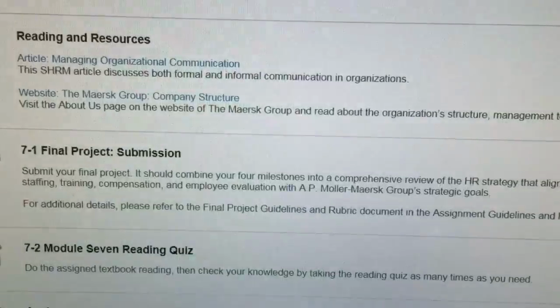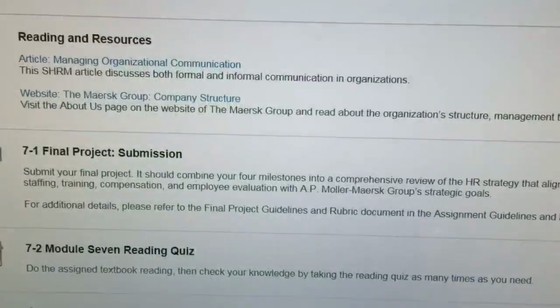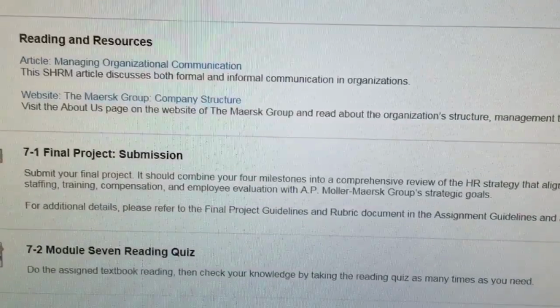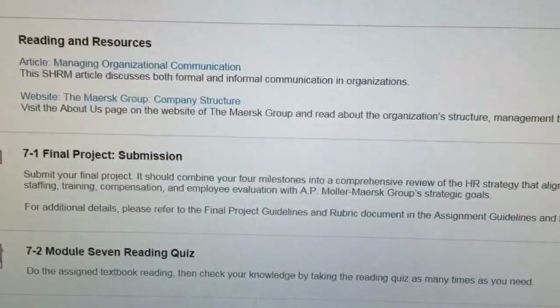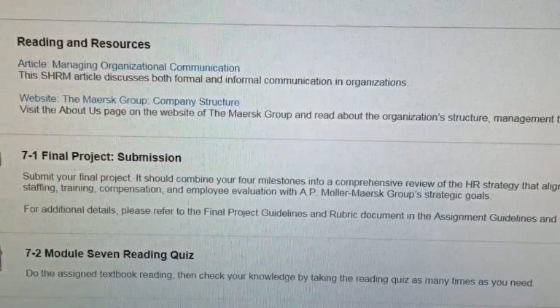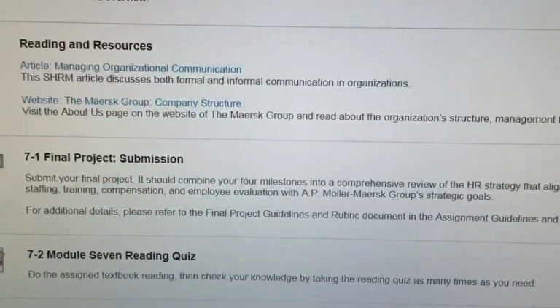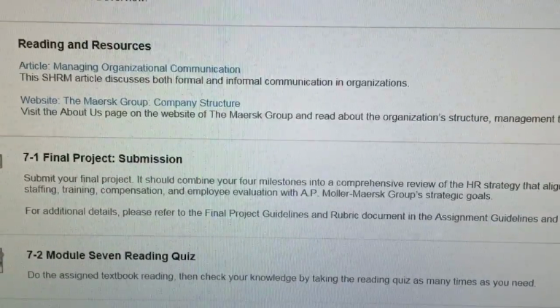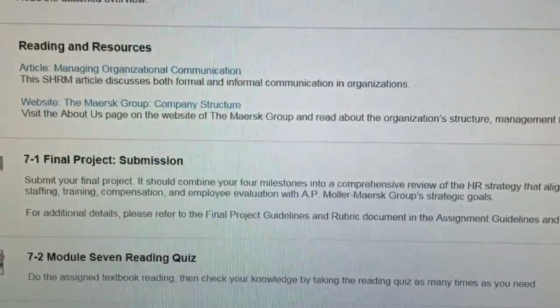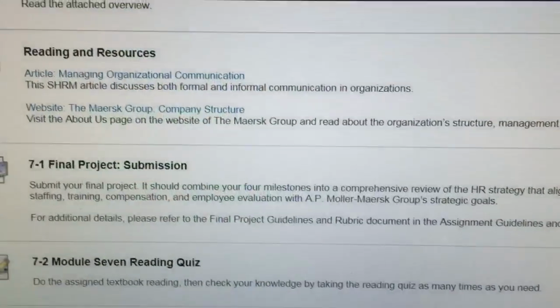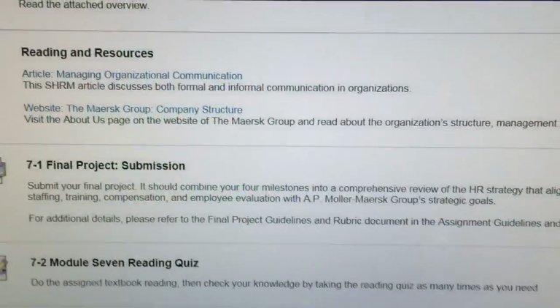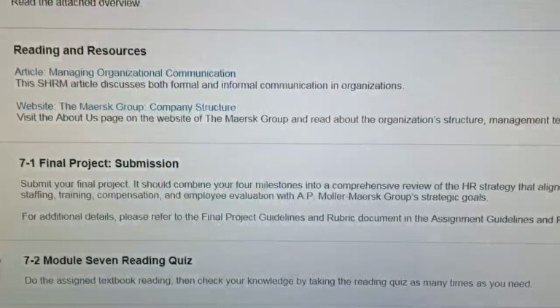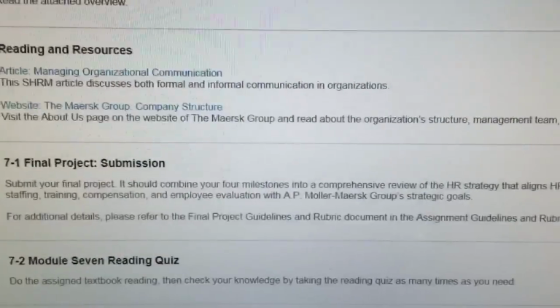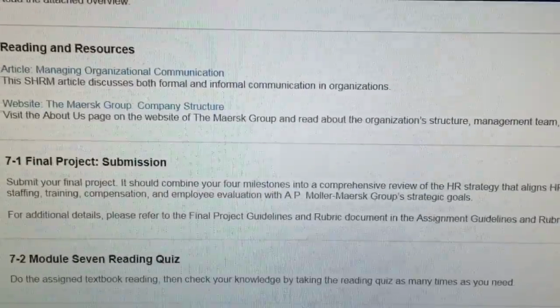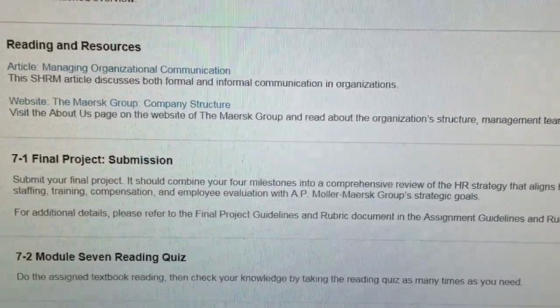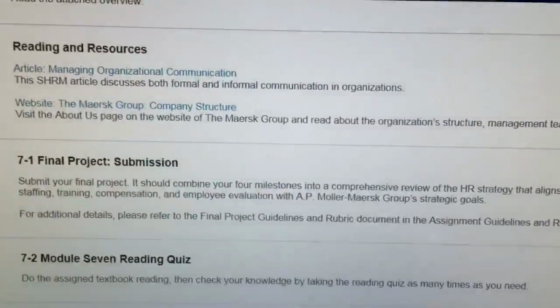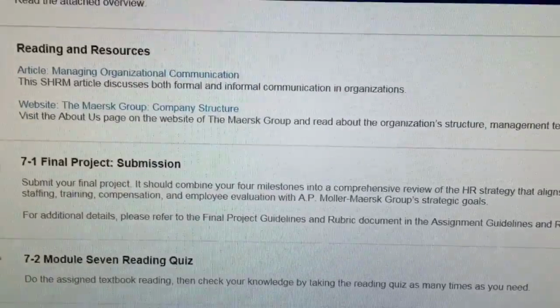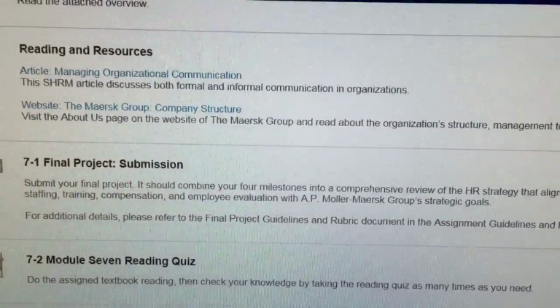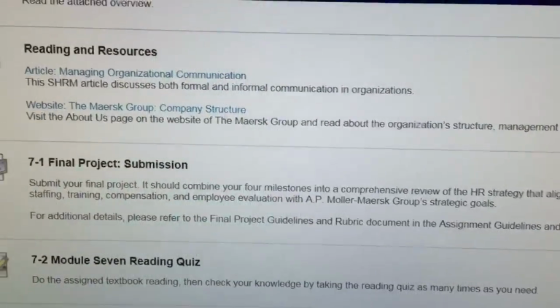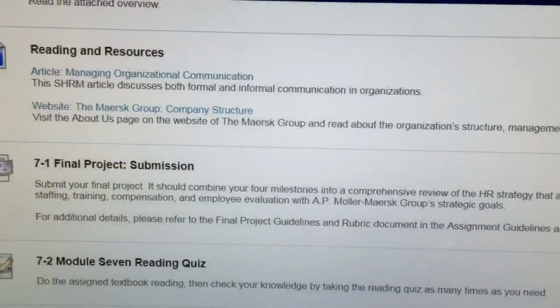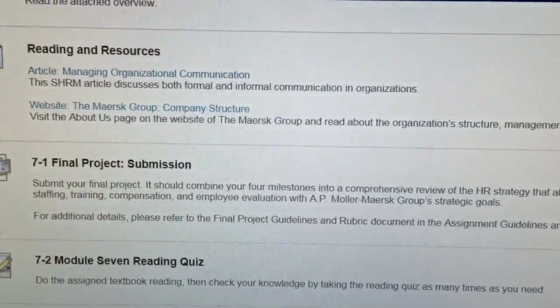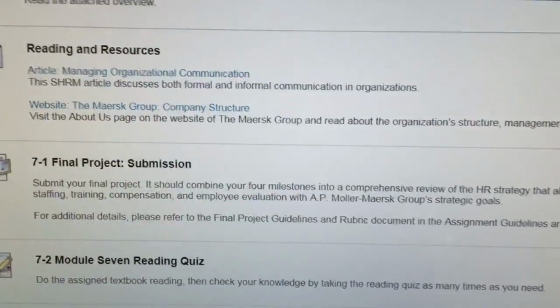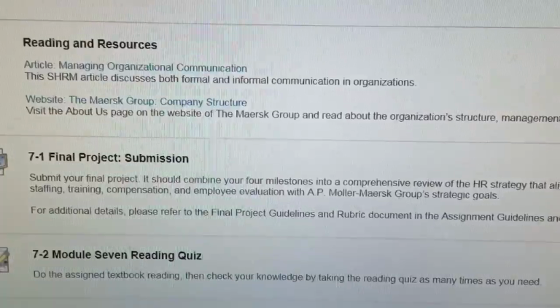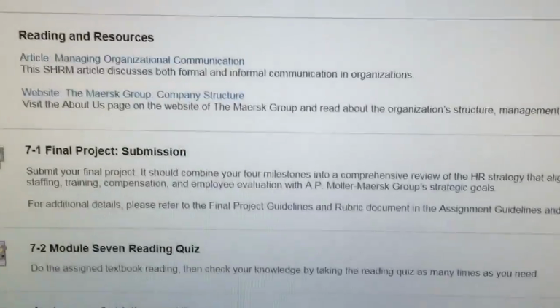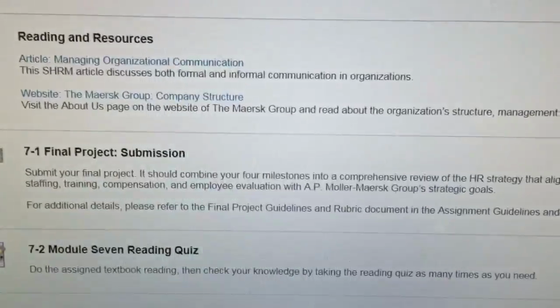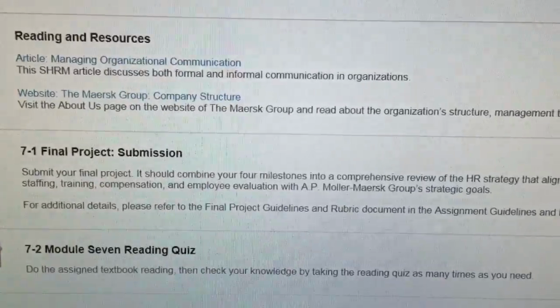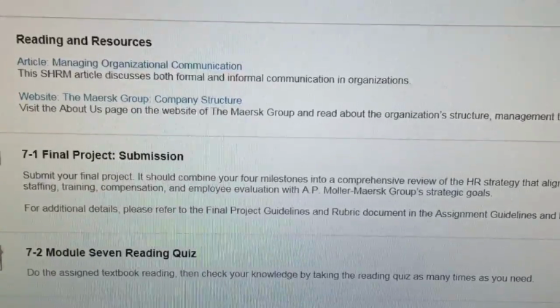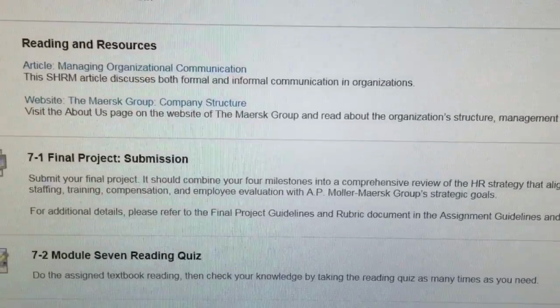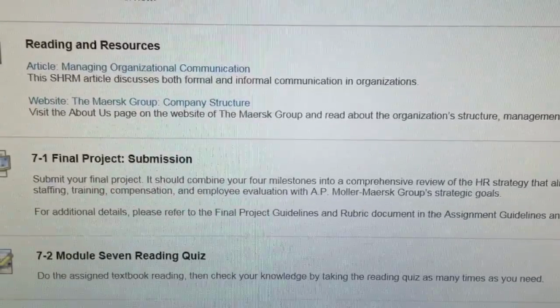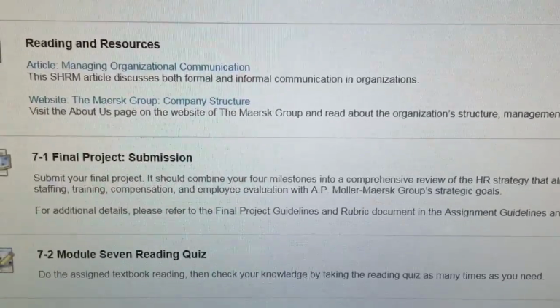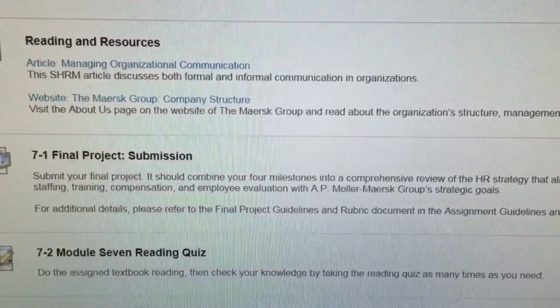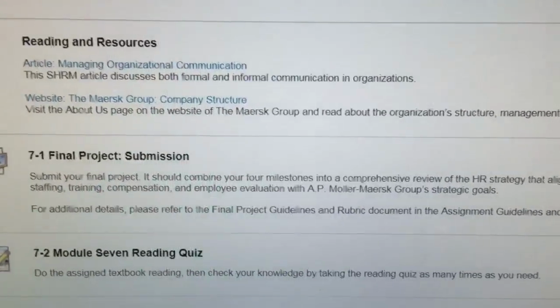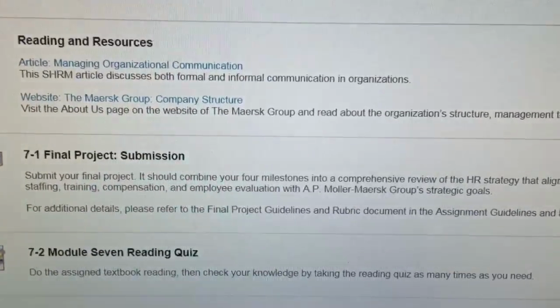Now, if you want more information about this final project, please see my video on the Human Resources Management final project.